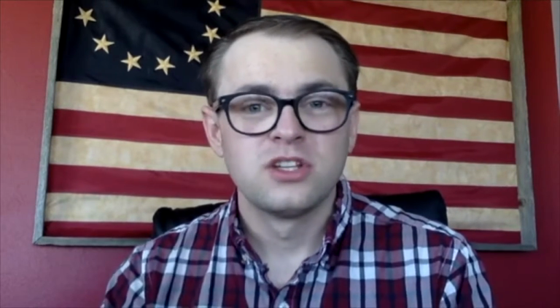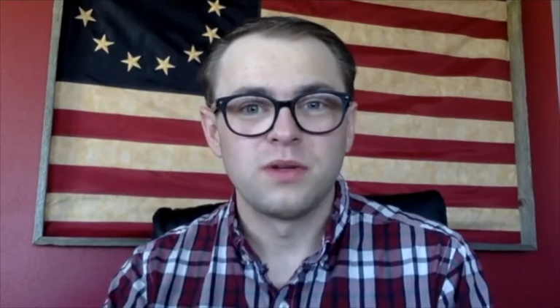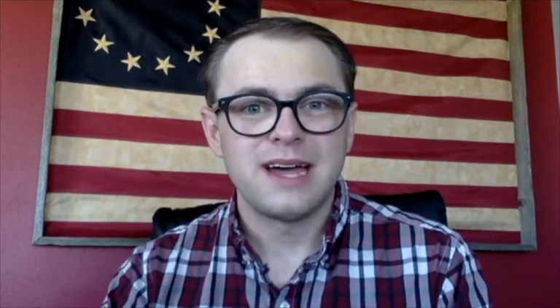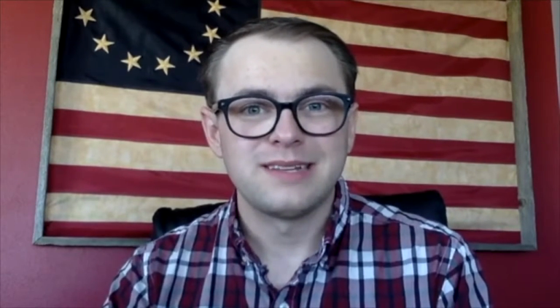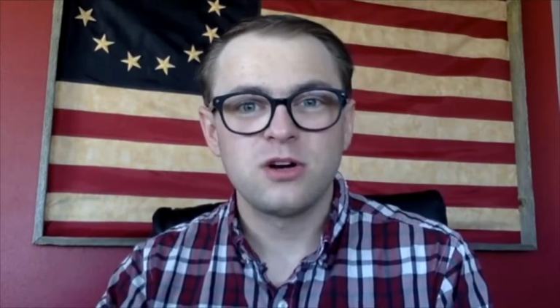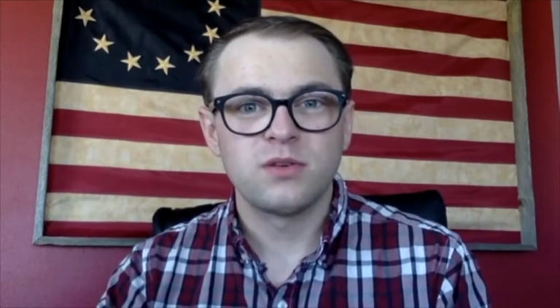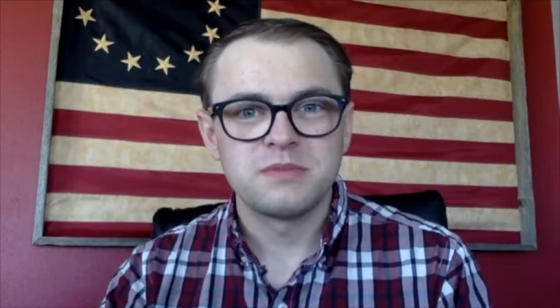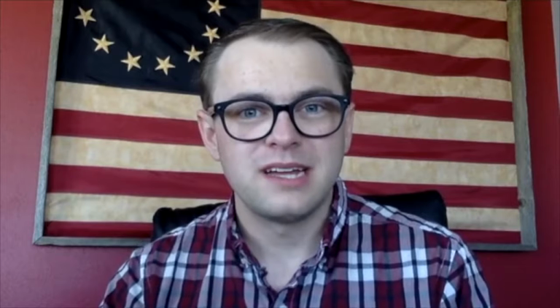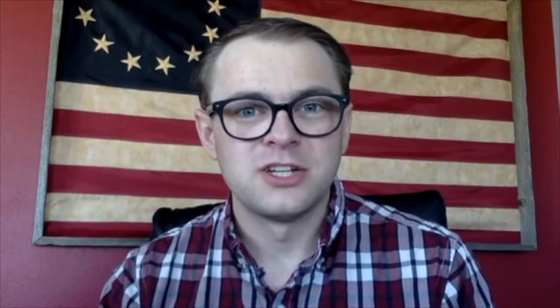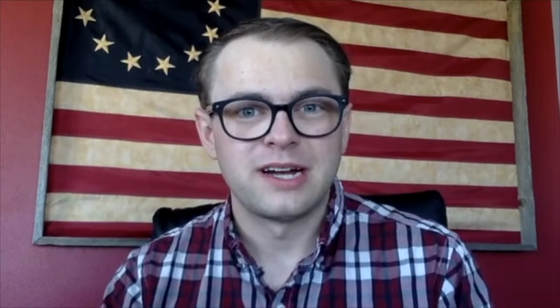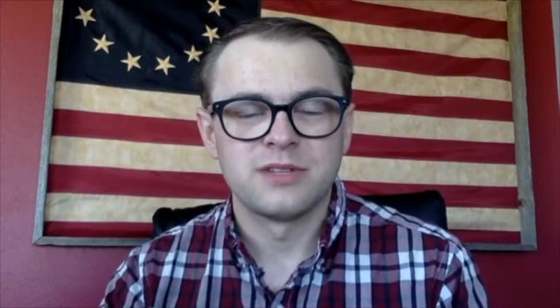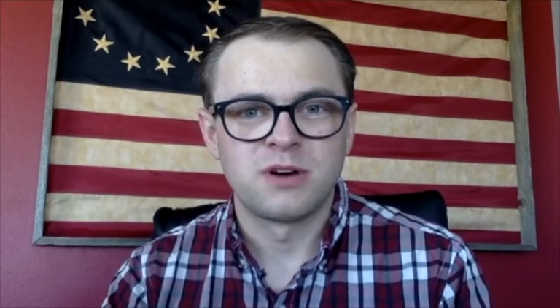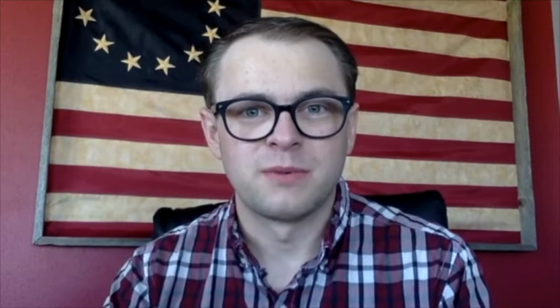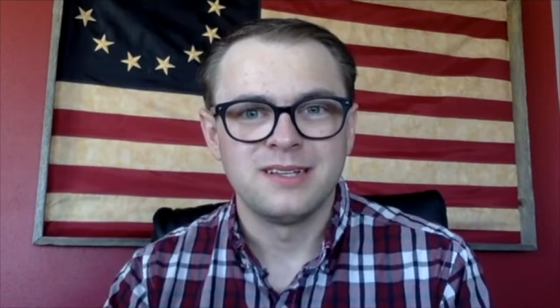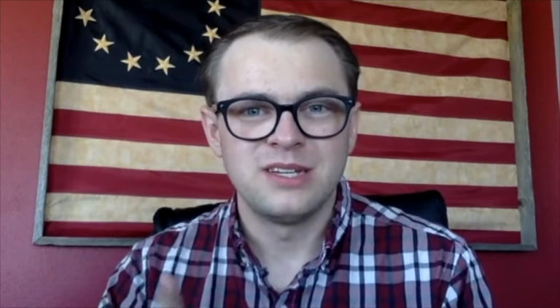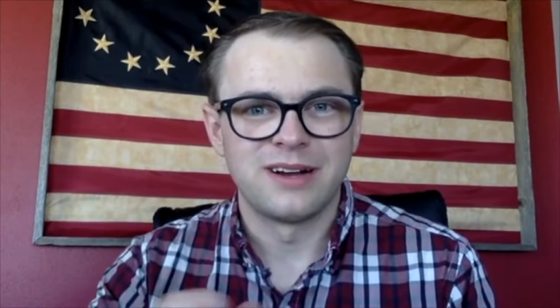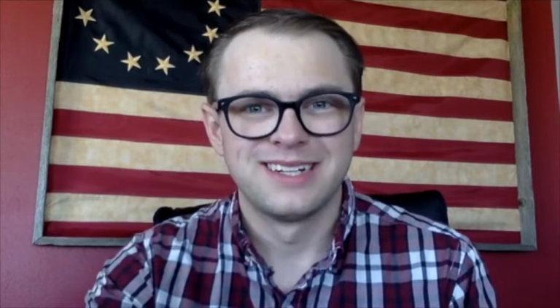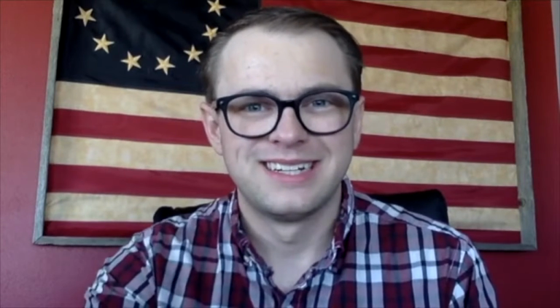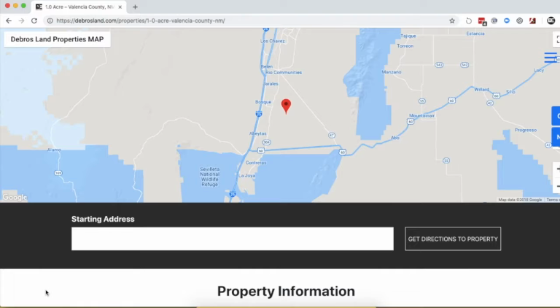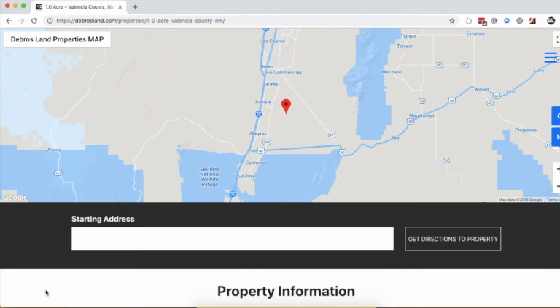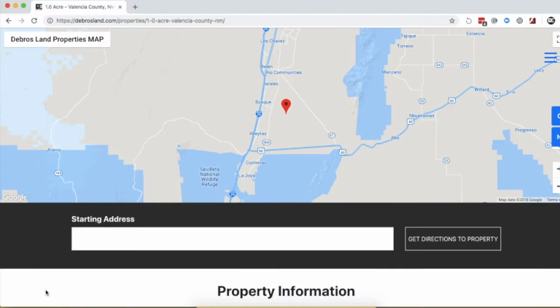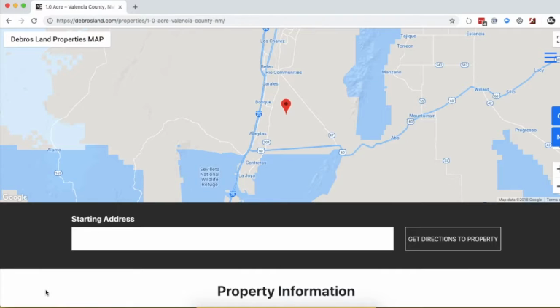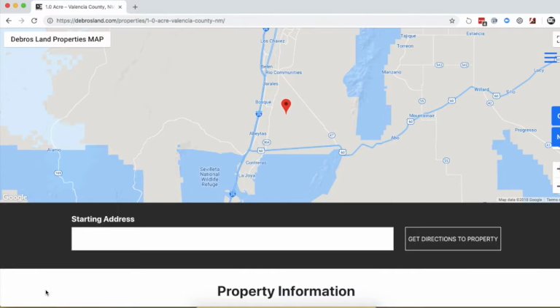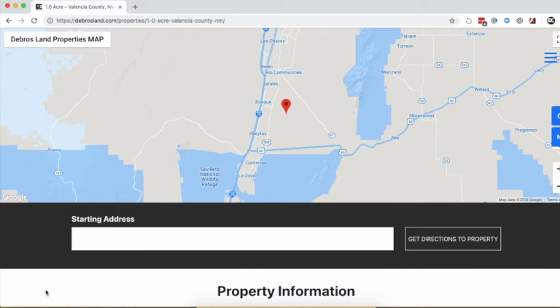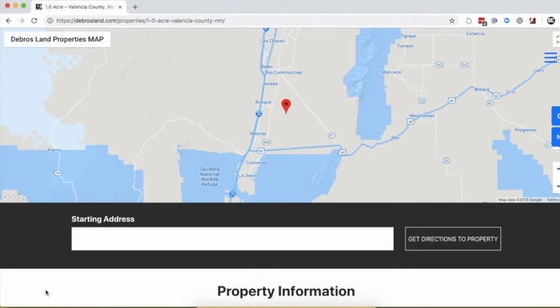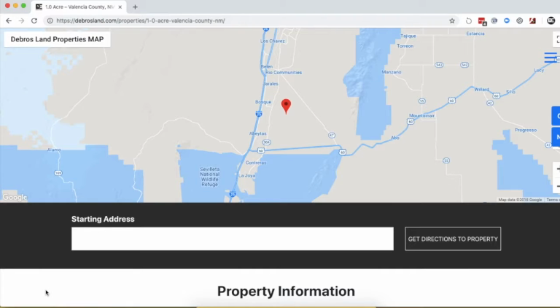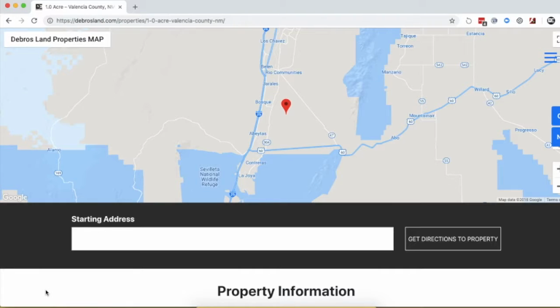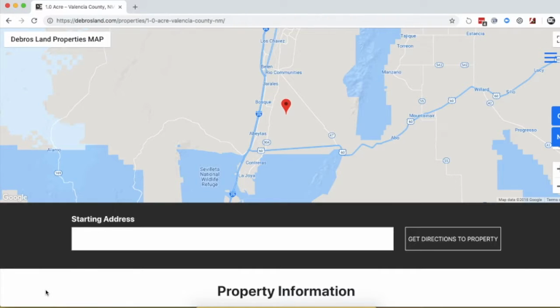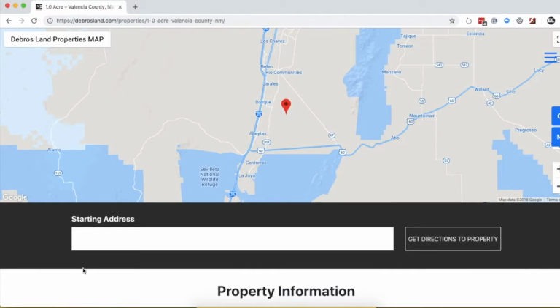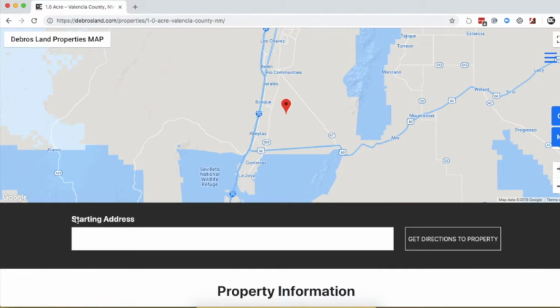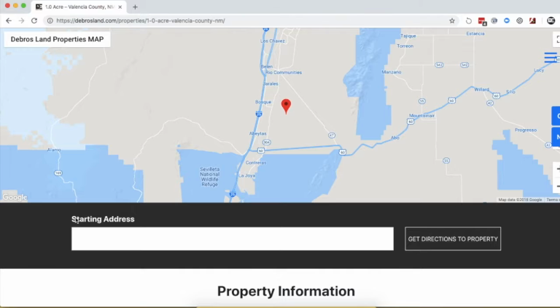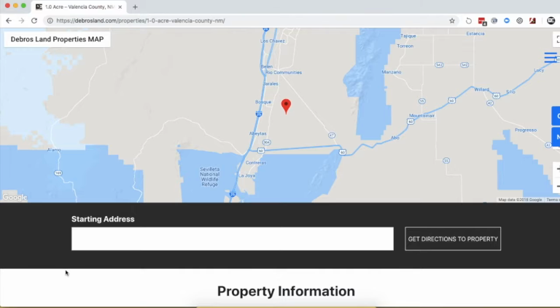So with that, let's go over to the website and check out this property. We're over at the website — let's check out this one-acre property.